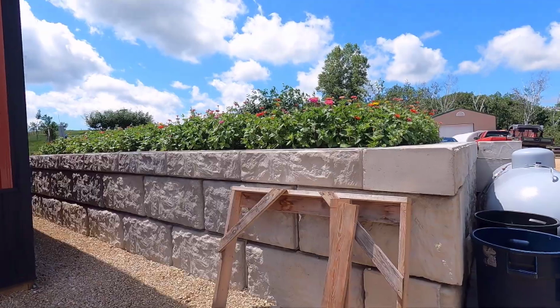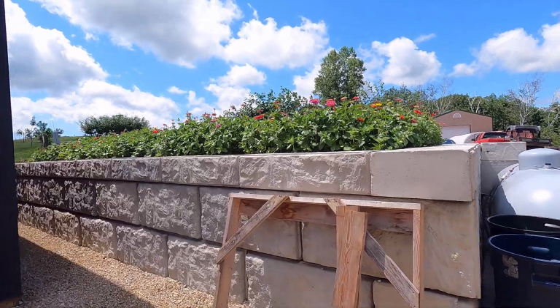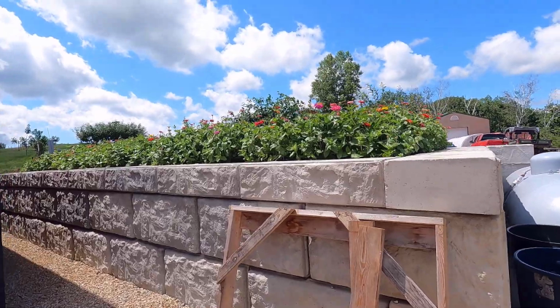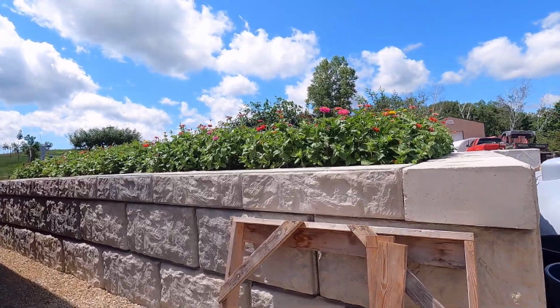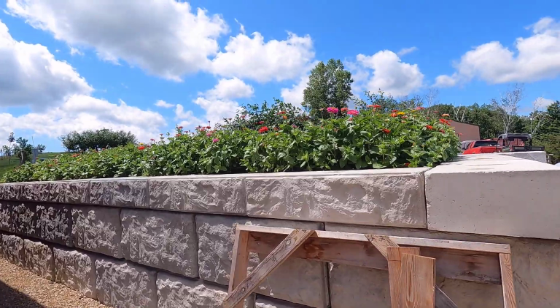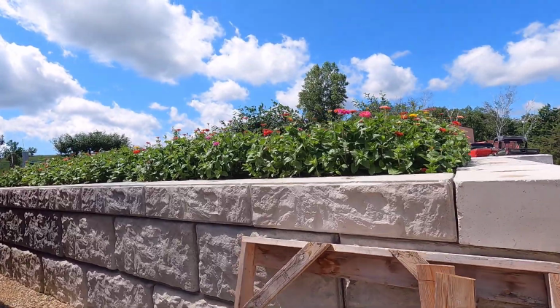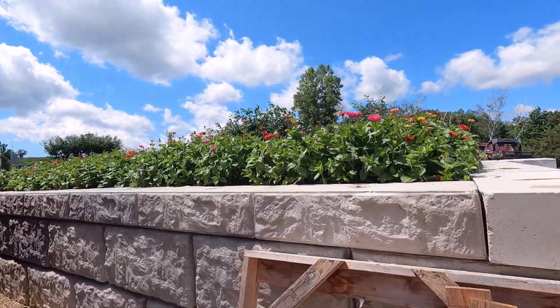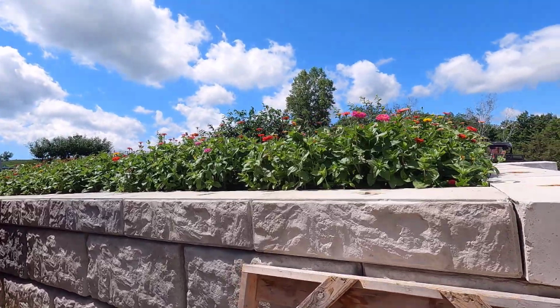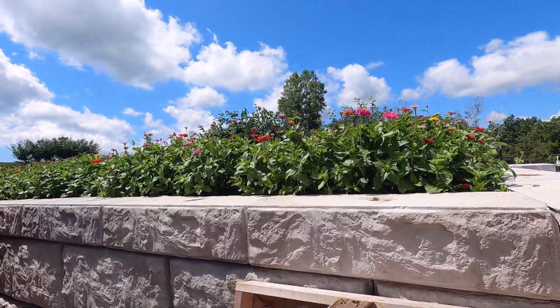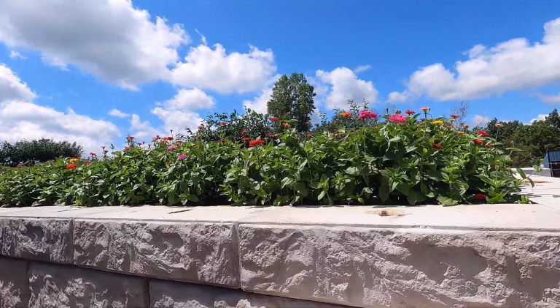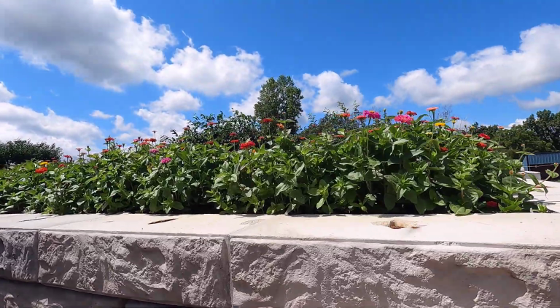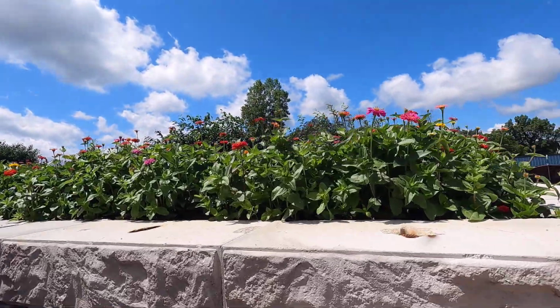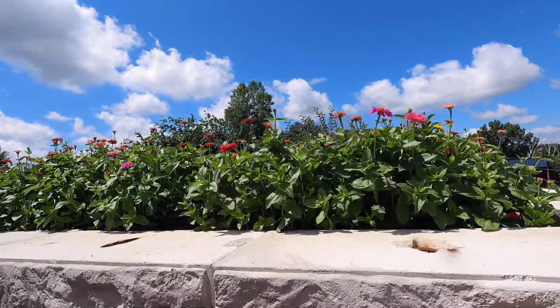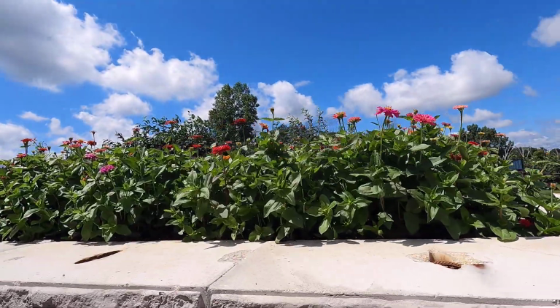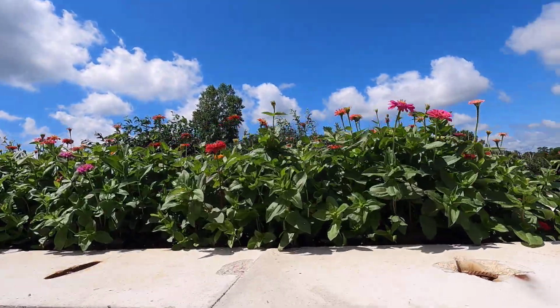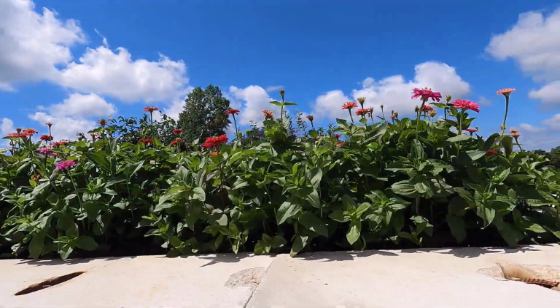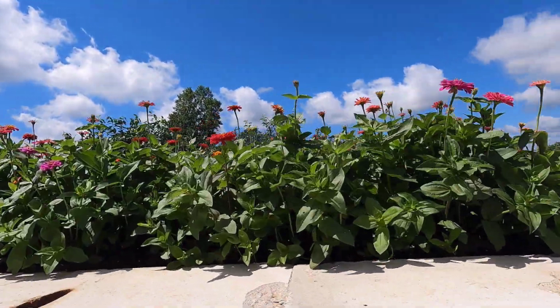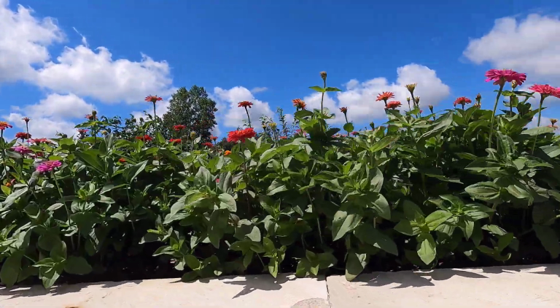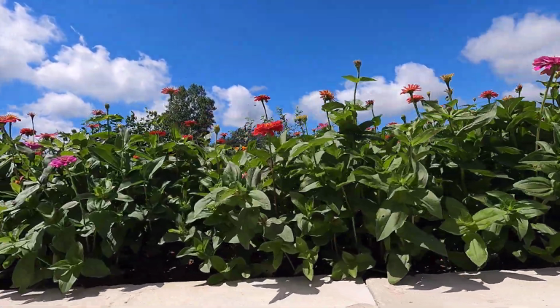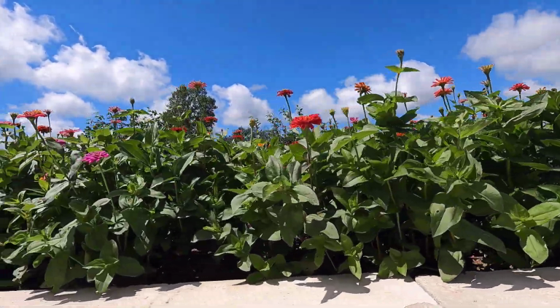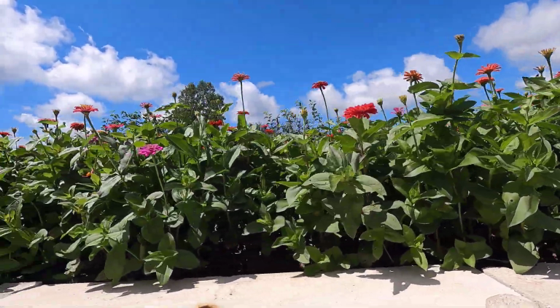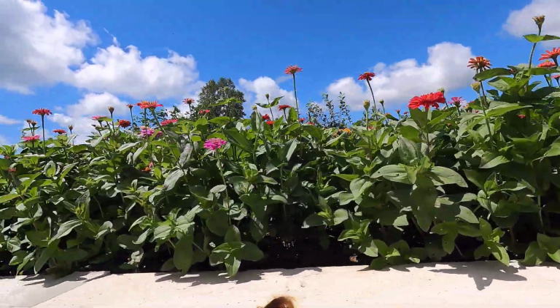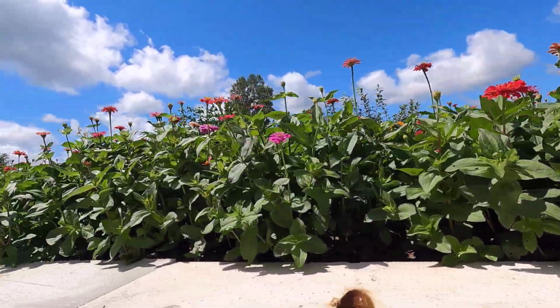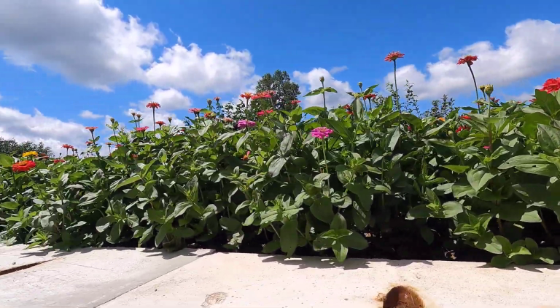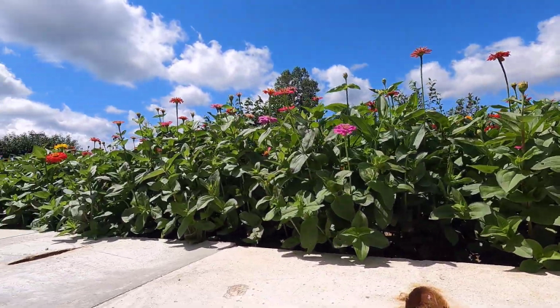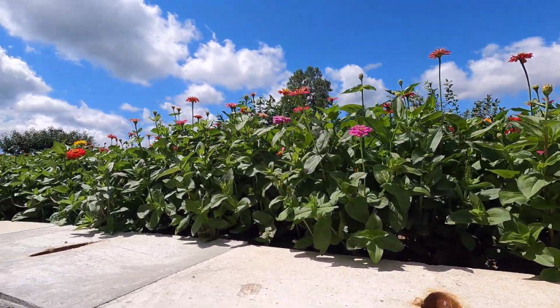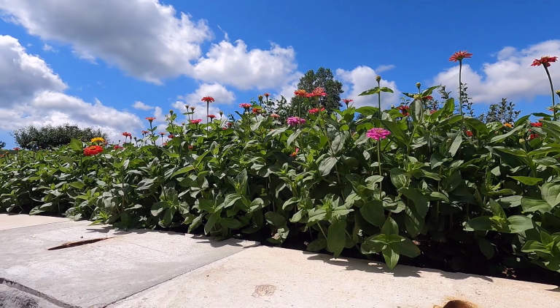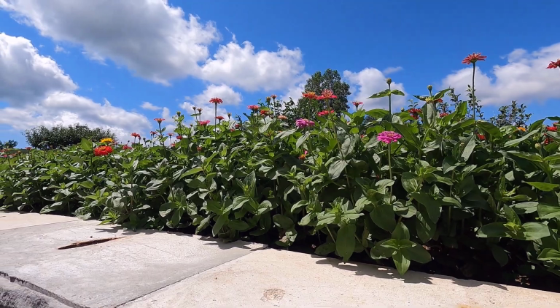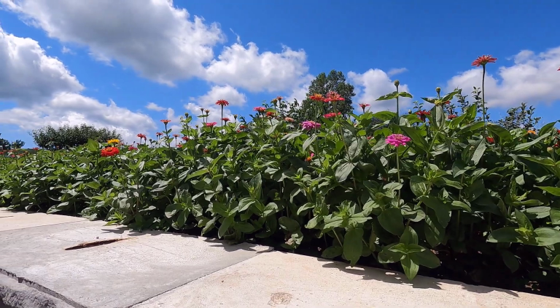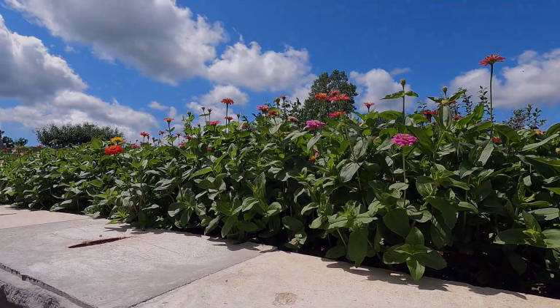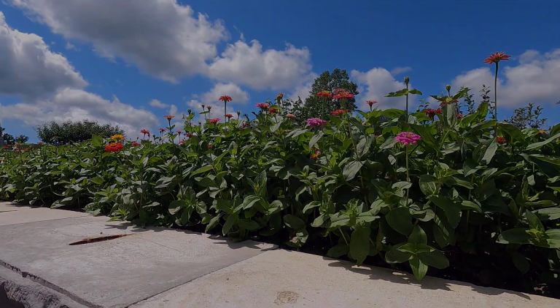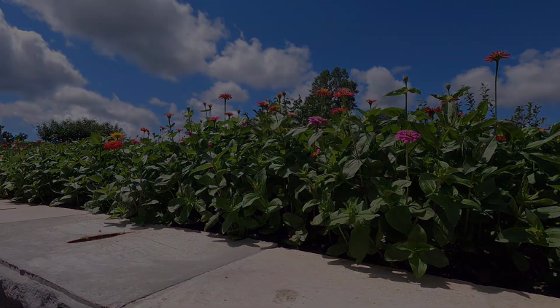Good morning. Welcome to Planet Mojo. This morning I'm going to give you an update on the dwarf orchard.